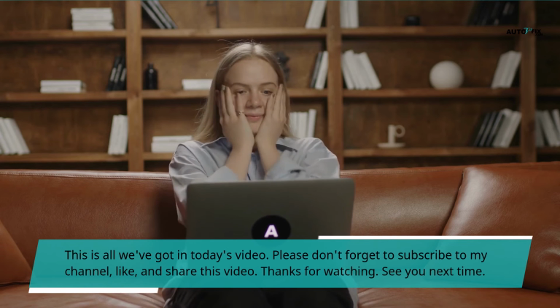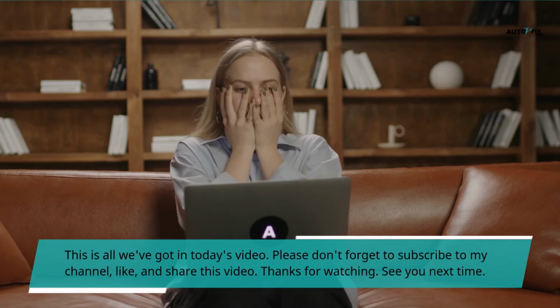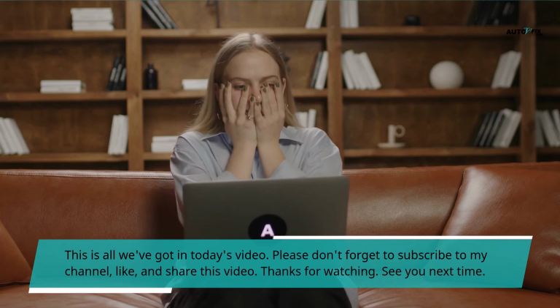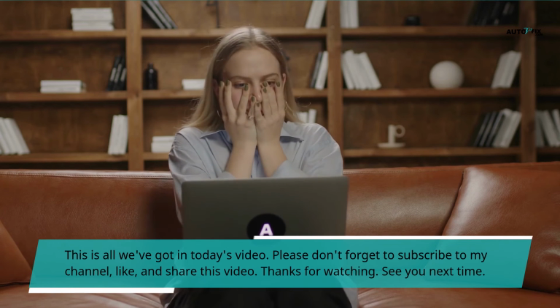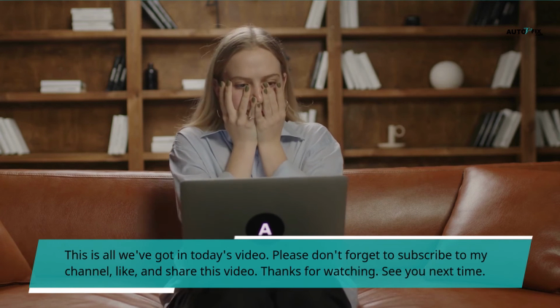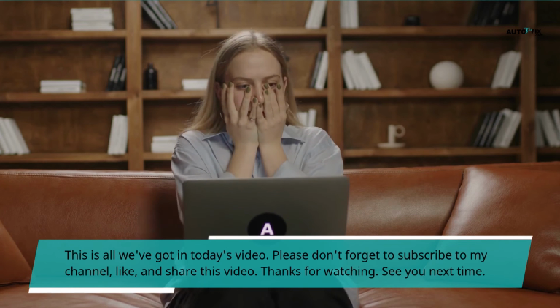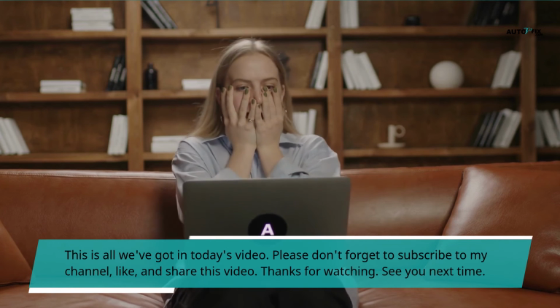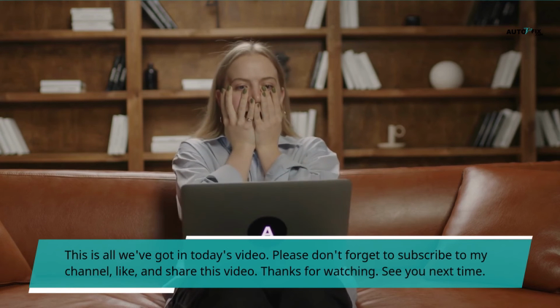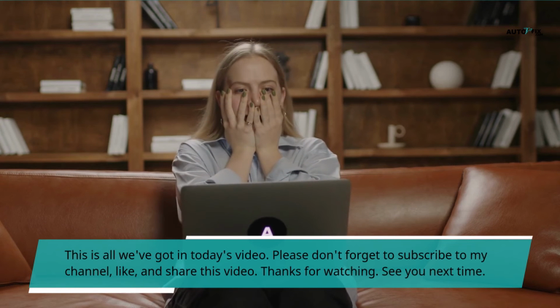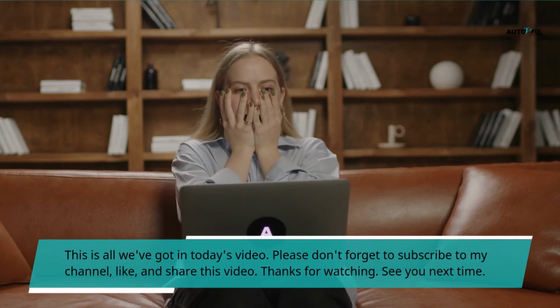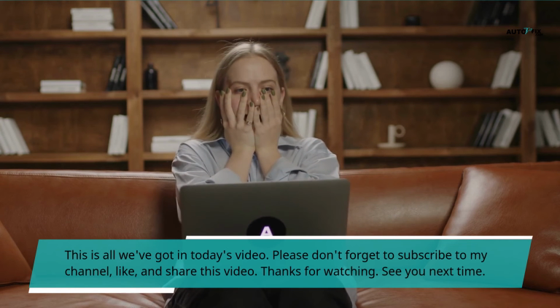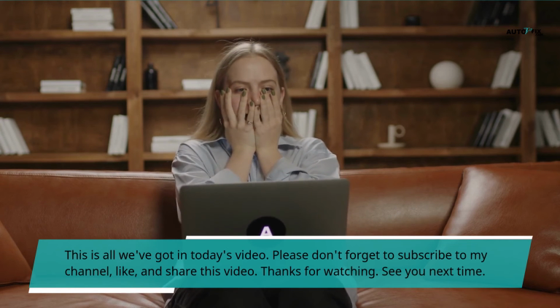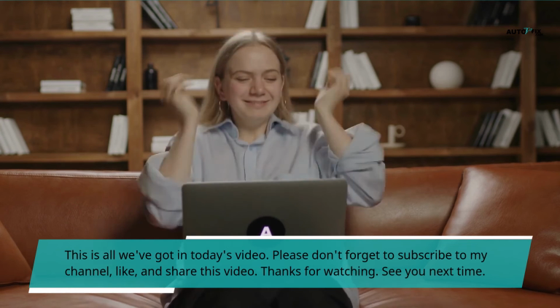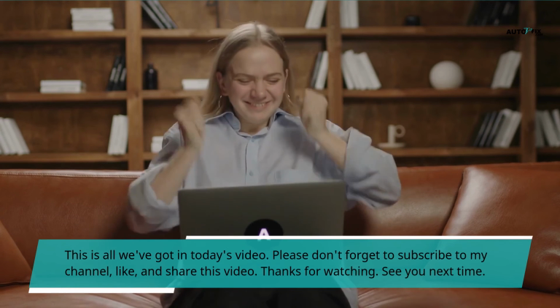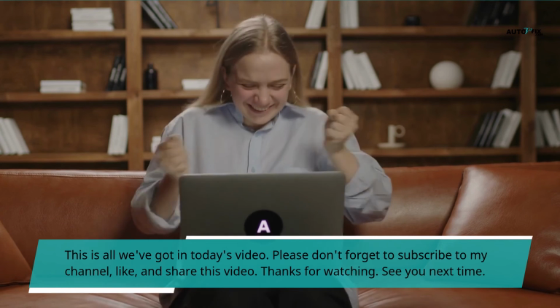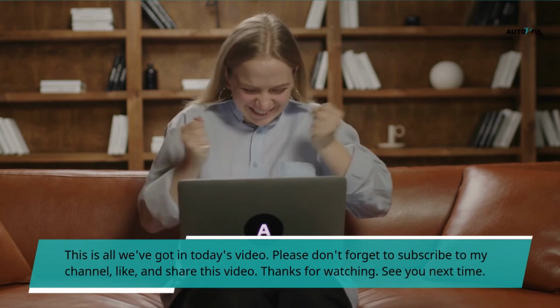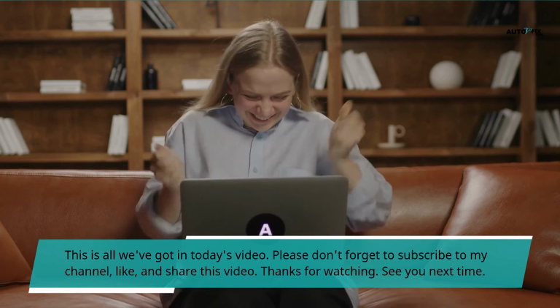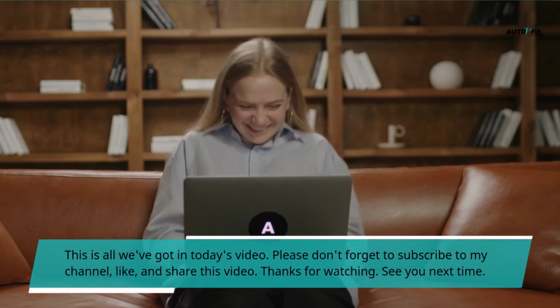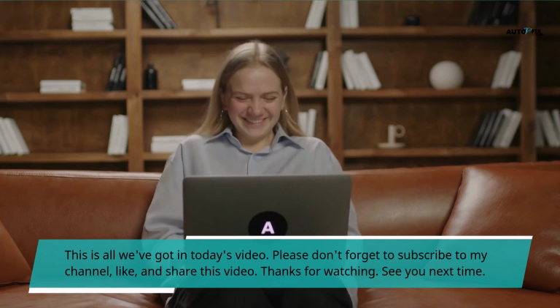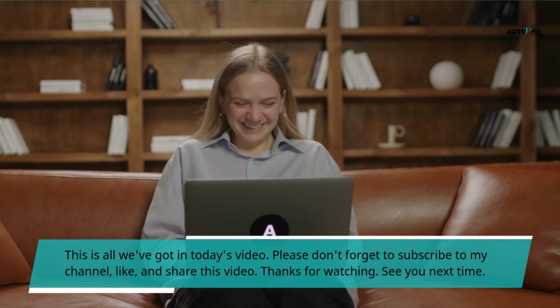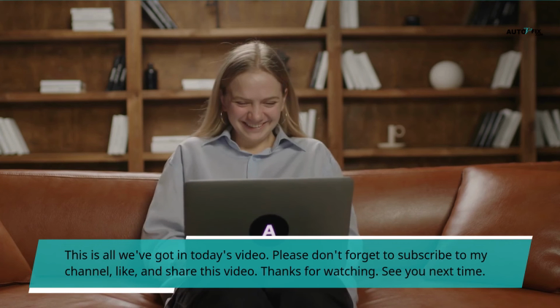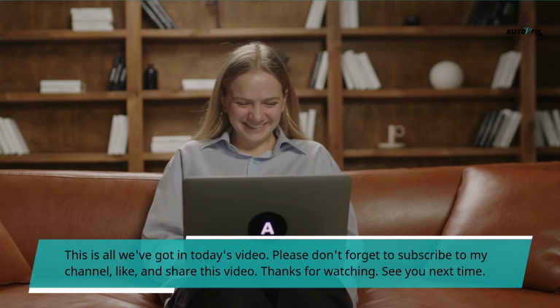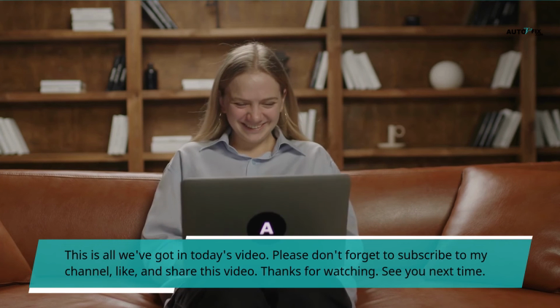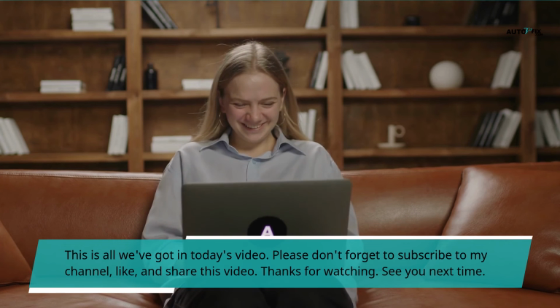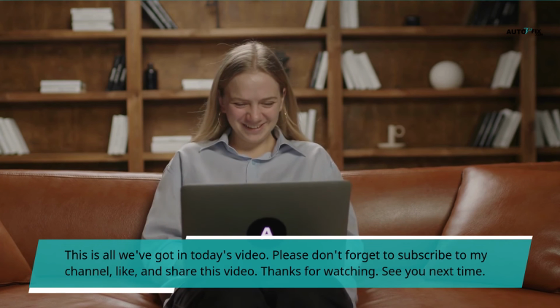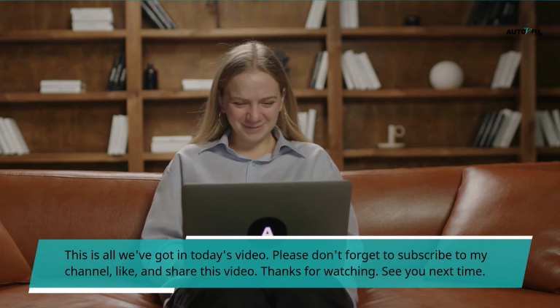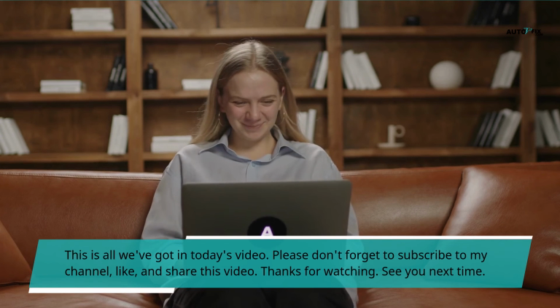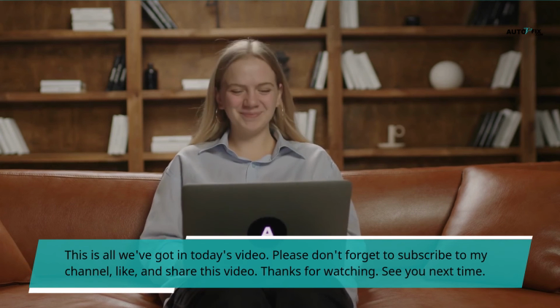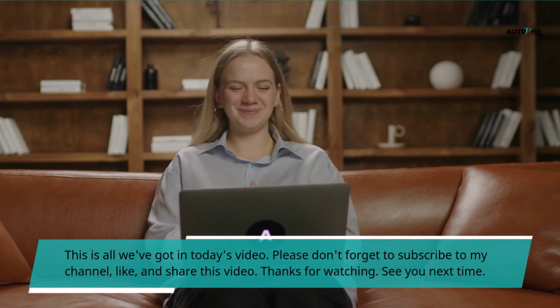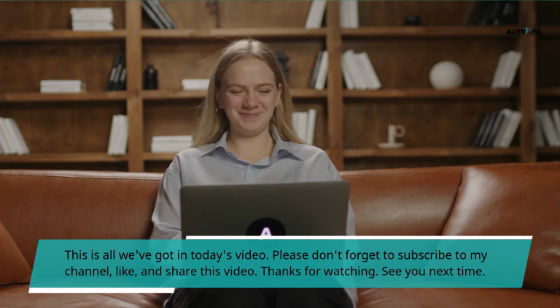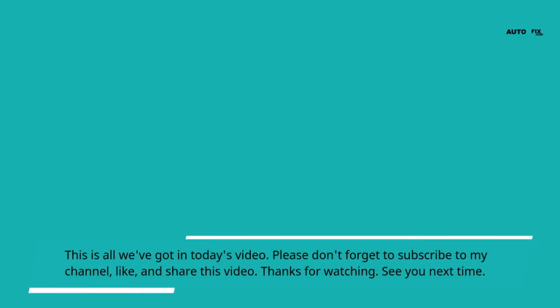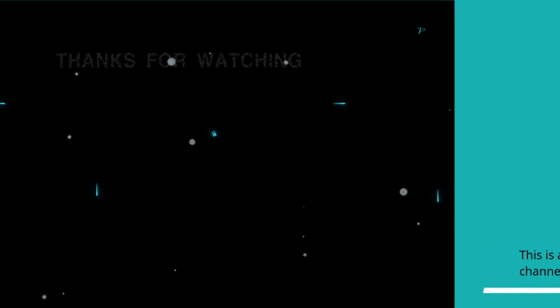This is all we've got in today's video. Please don't forget to subscribe to my channel, like, and share this video. Thanks for watching. See you next time.